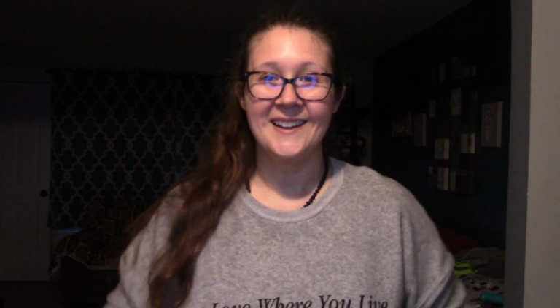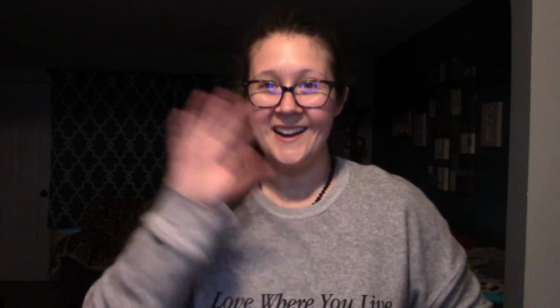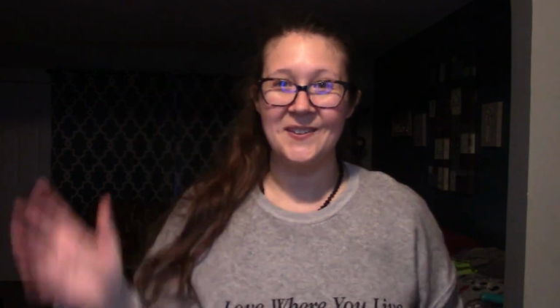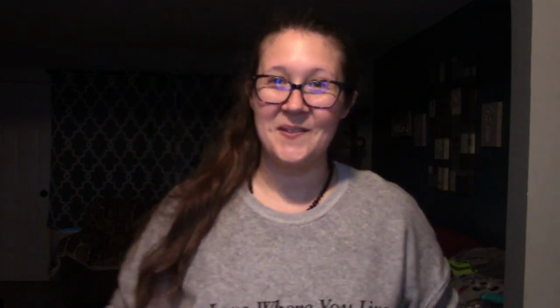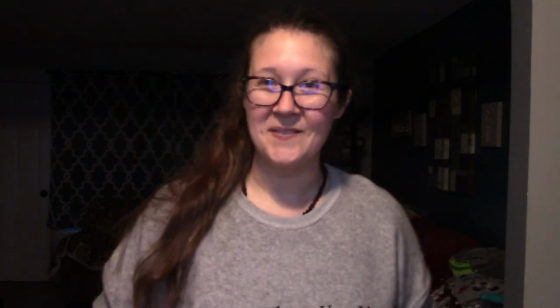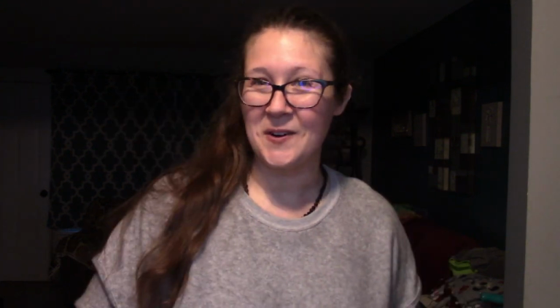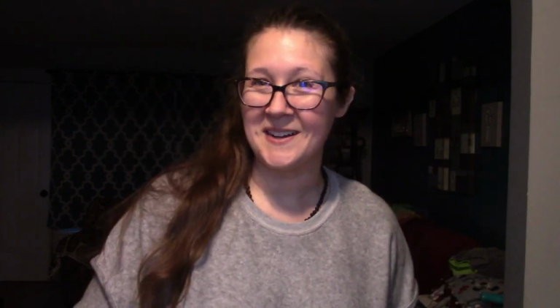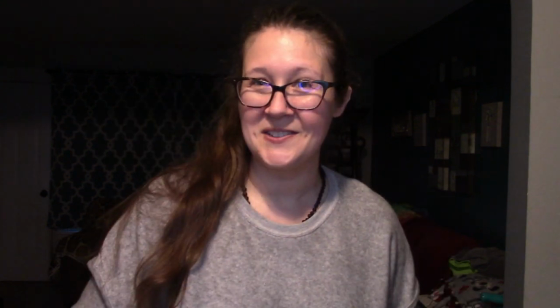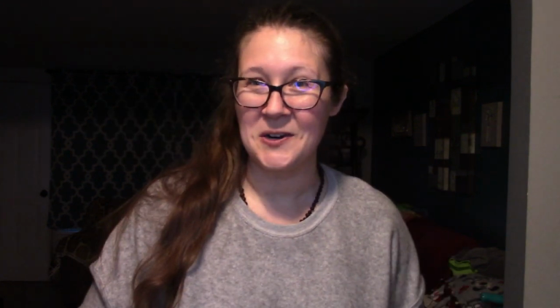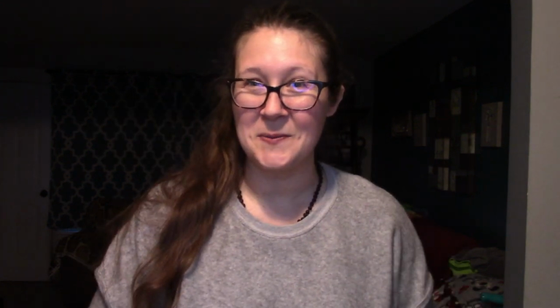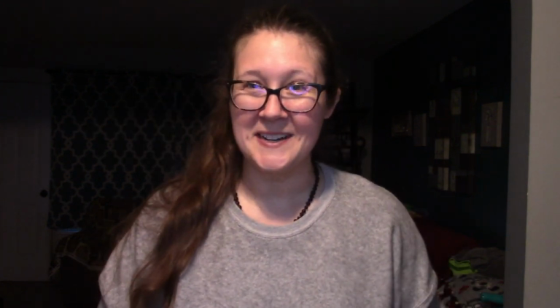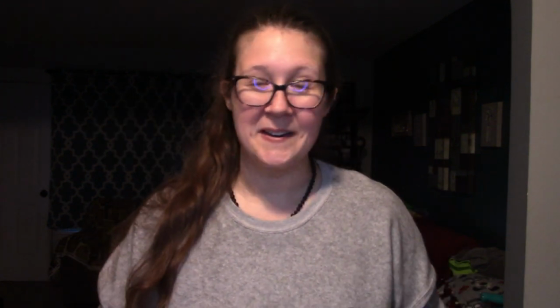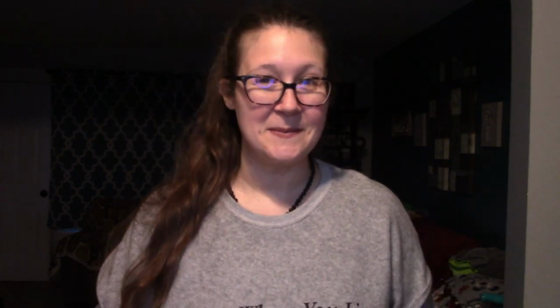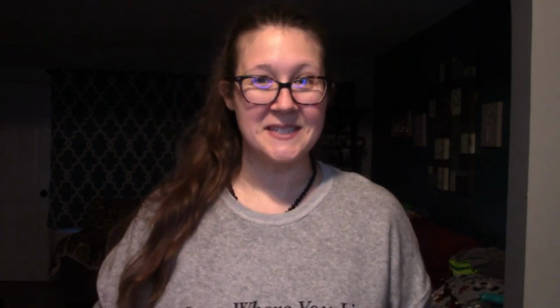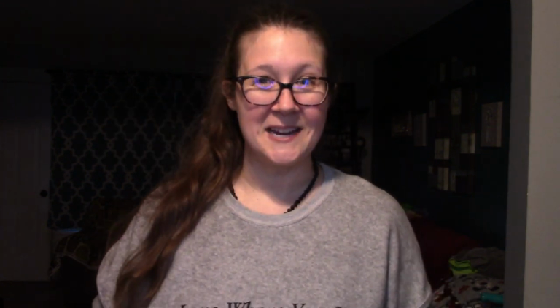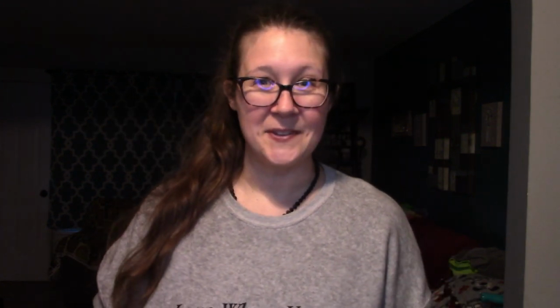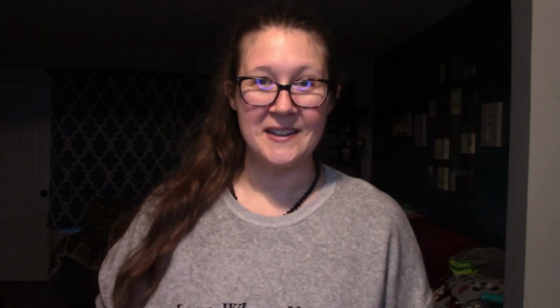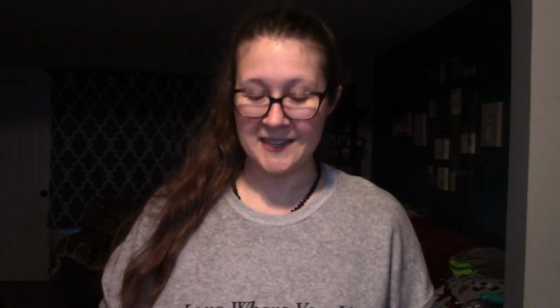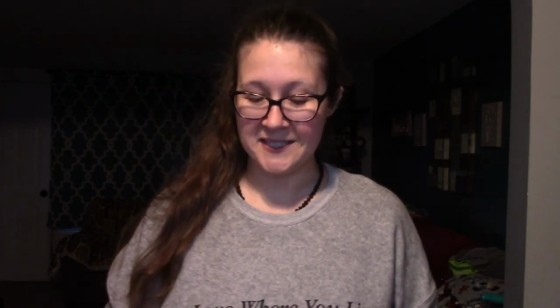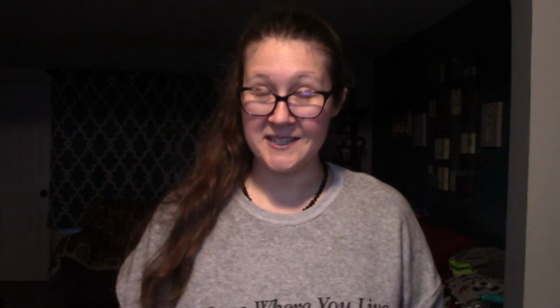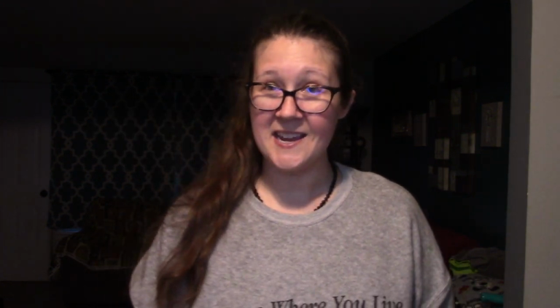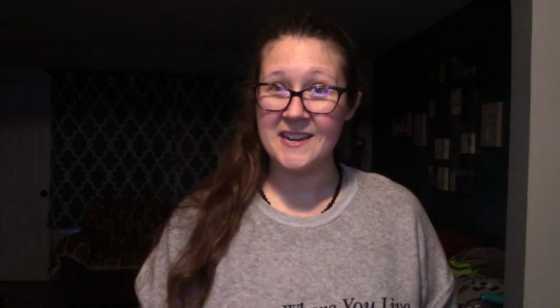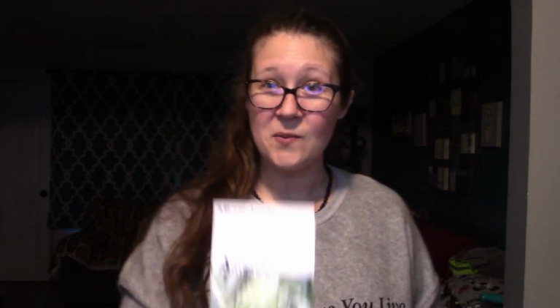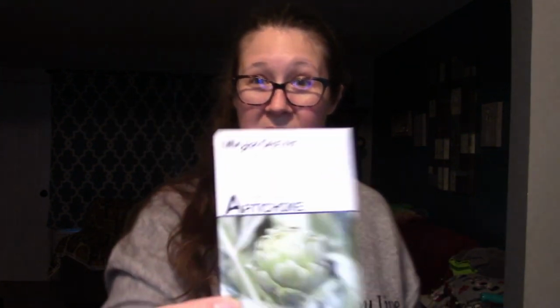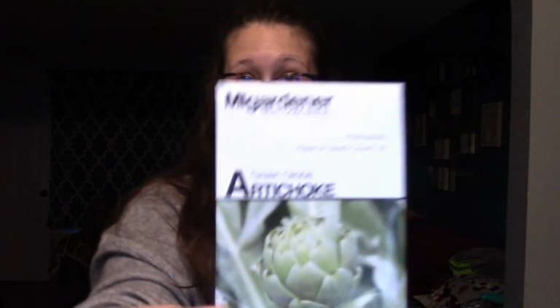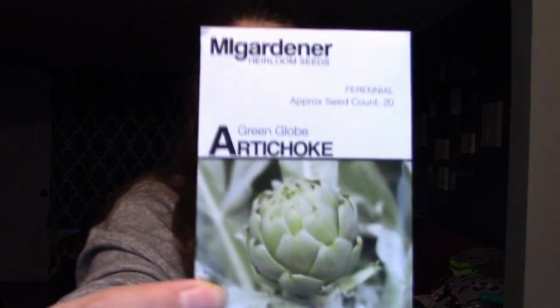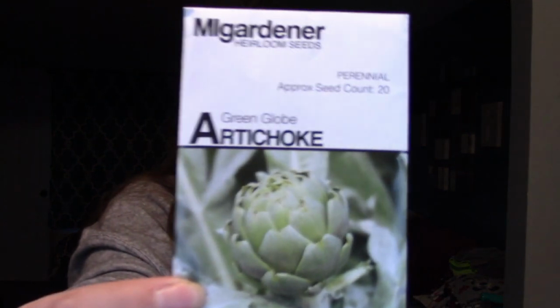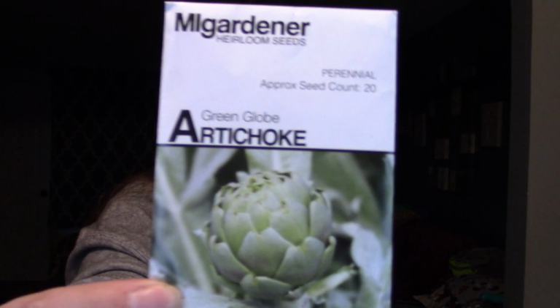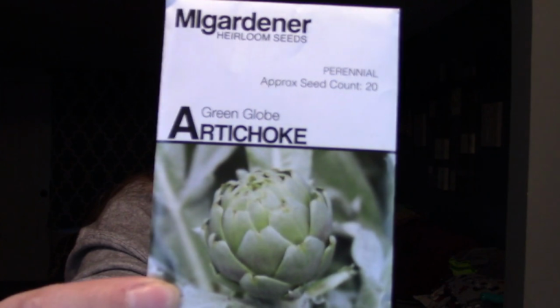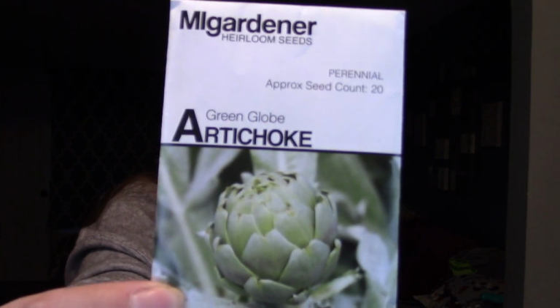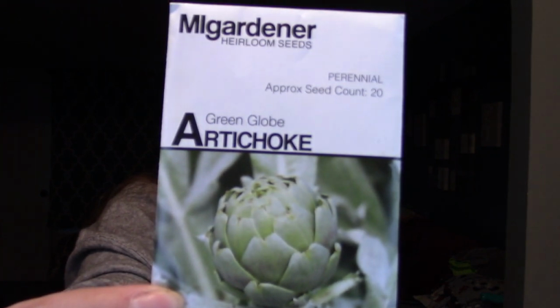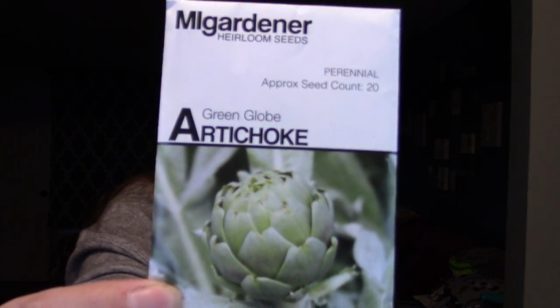Hello everyone, welcome back to the Herbal Bunny. My name is Tamitha, and today we are going to be starting some seeds.